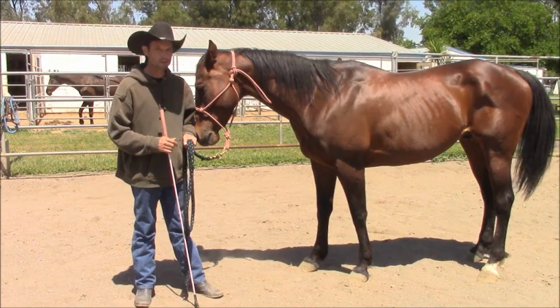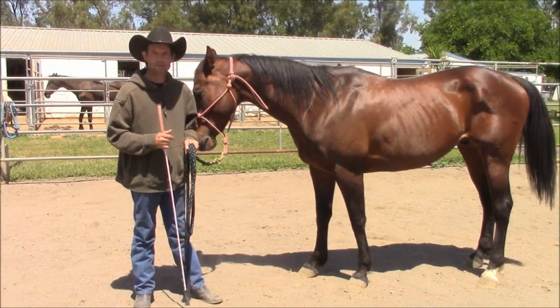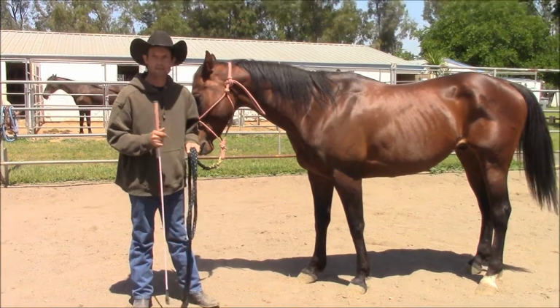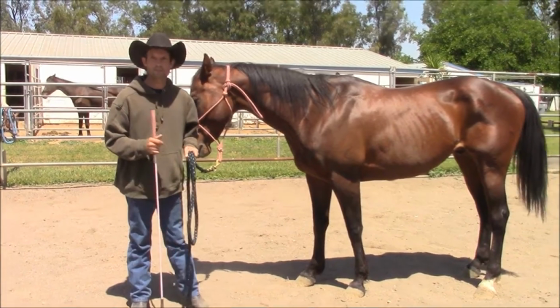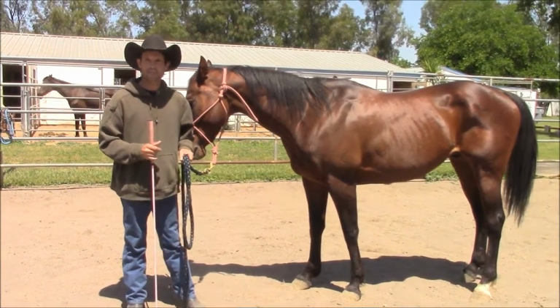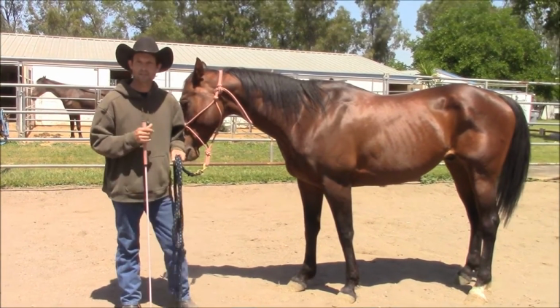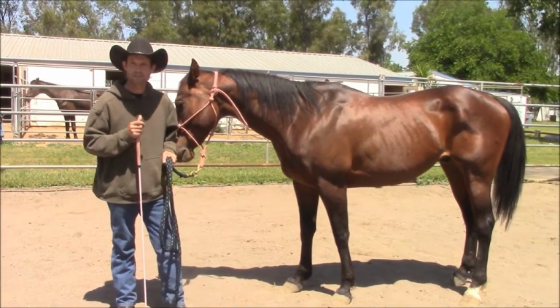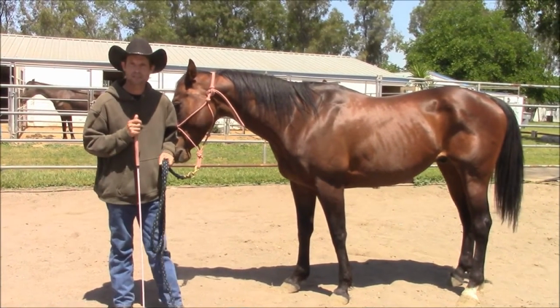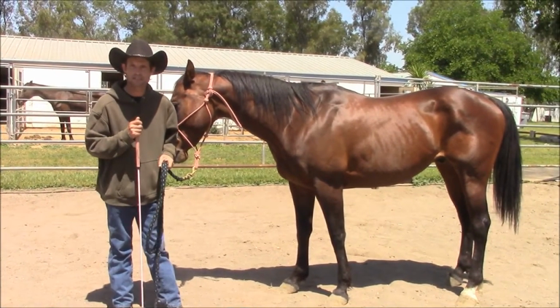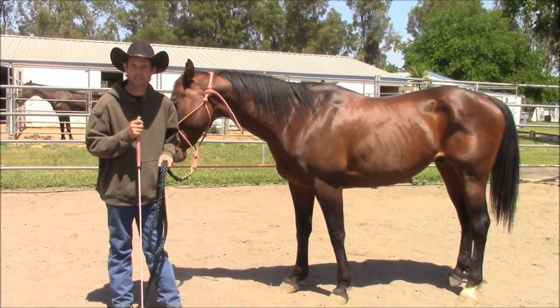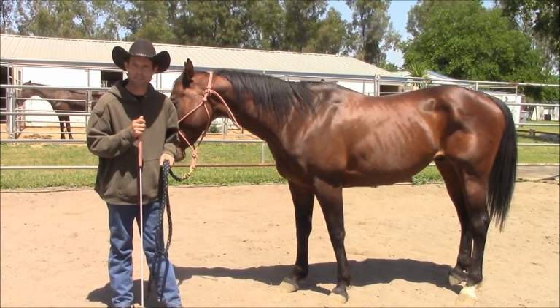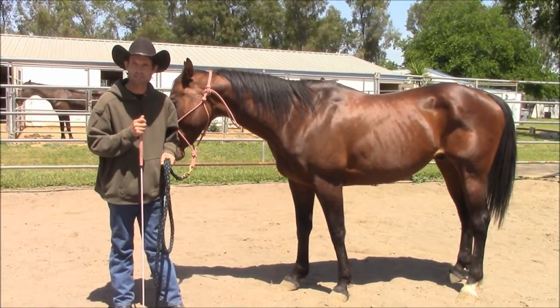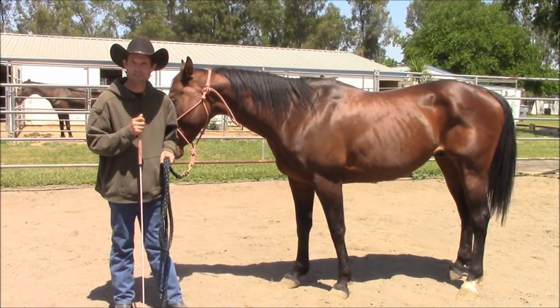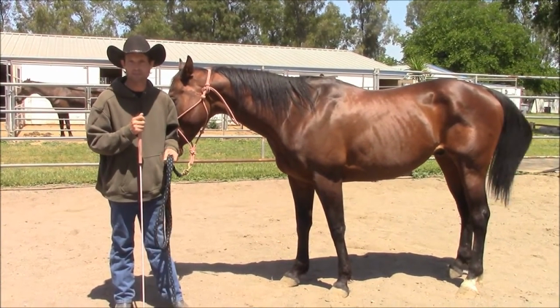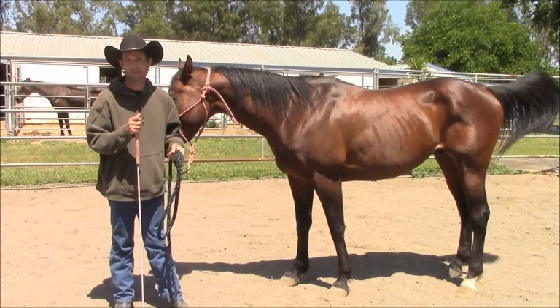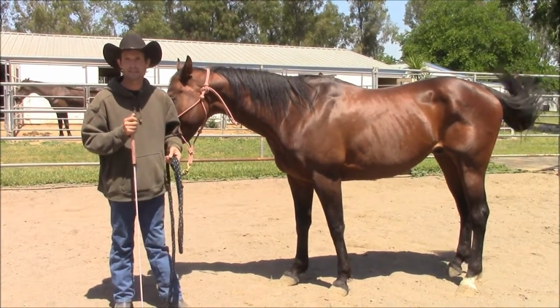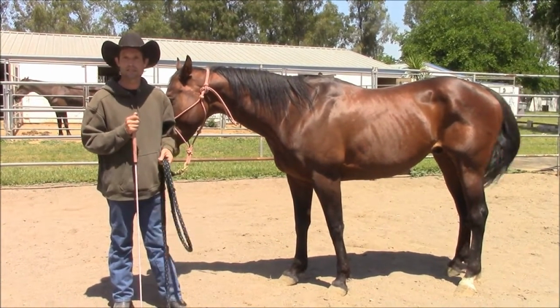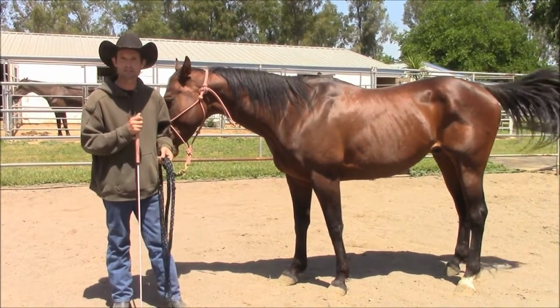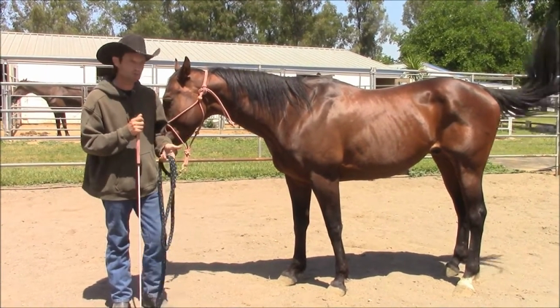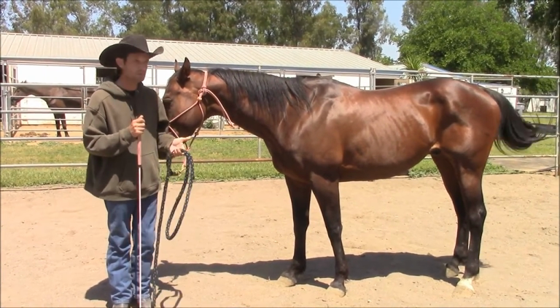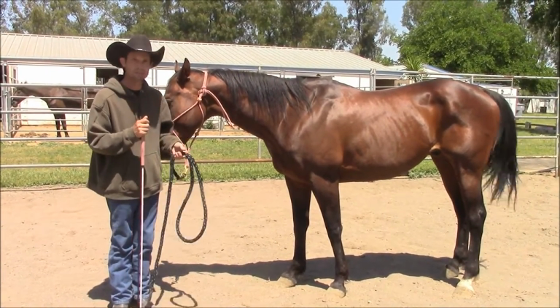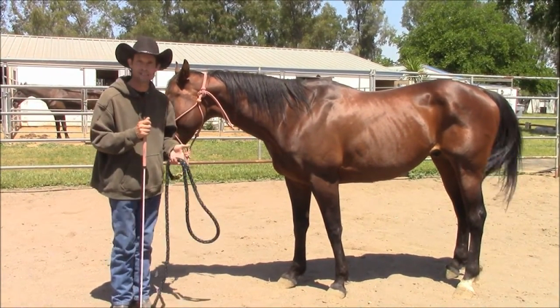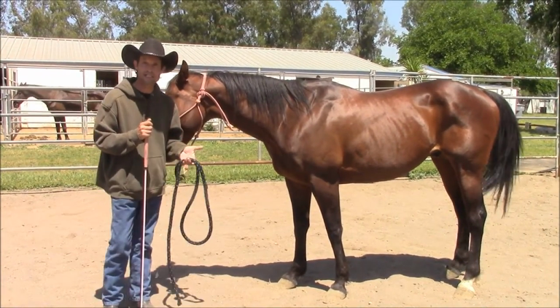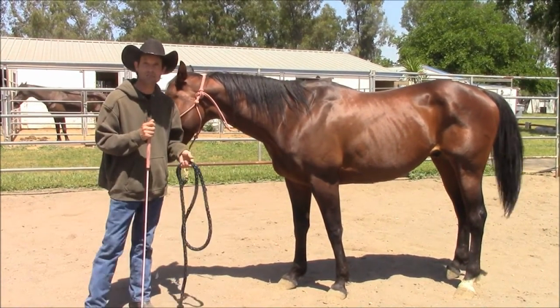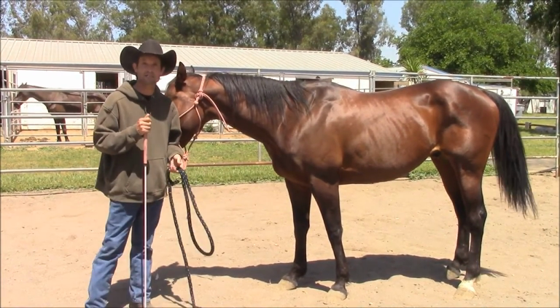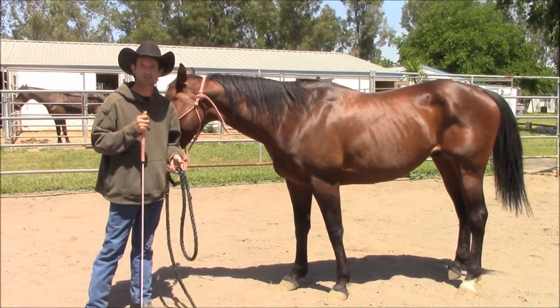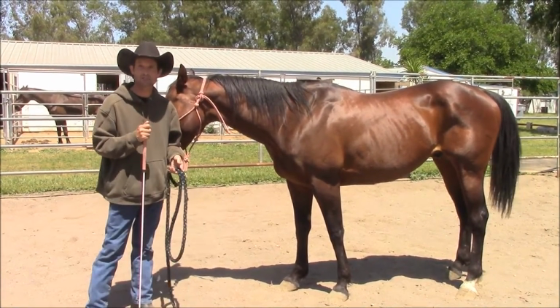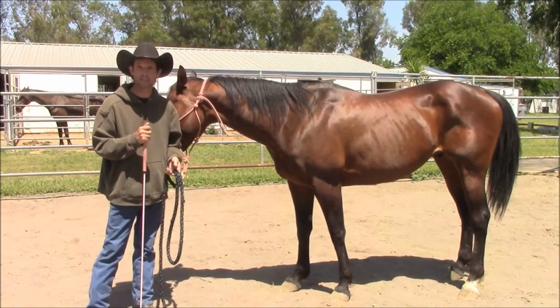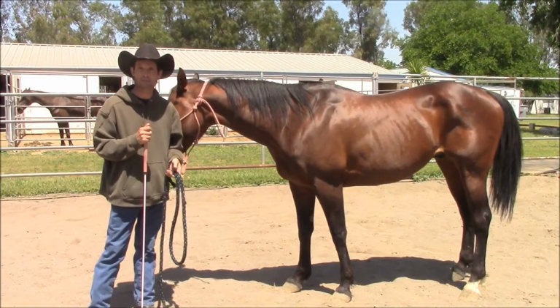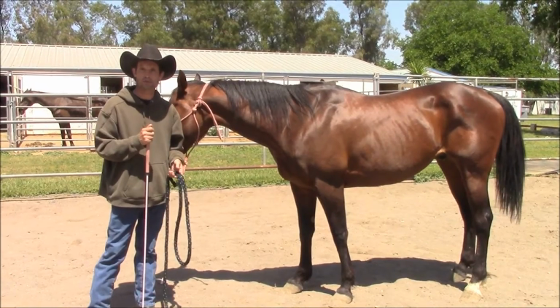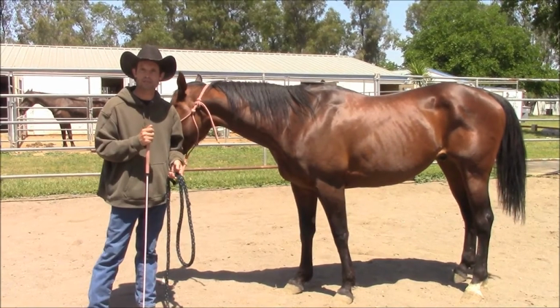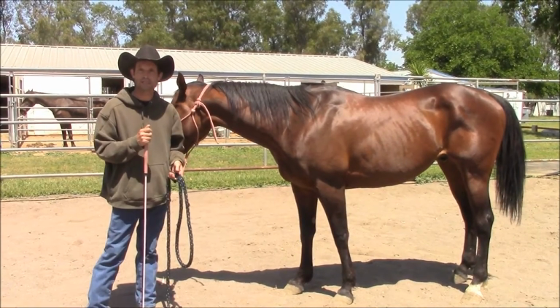Hi, I'm Mike Hughes, and today's tip is going to be on an easy way for you to pick up your horse's feet.